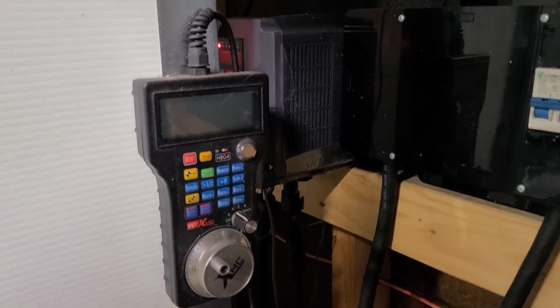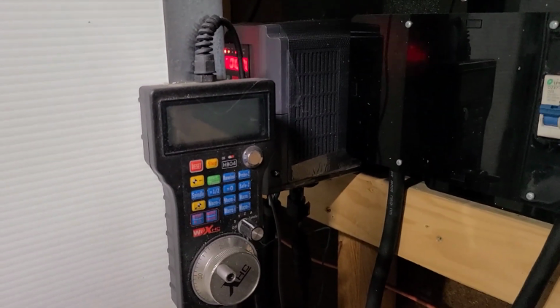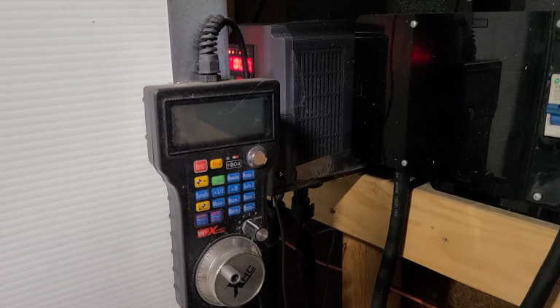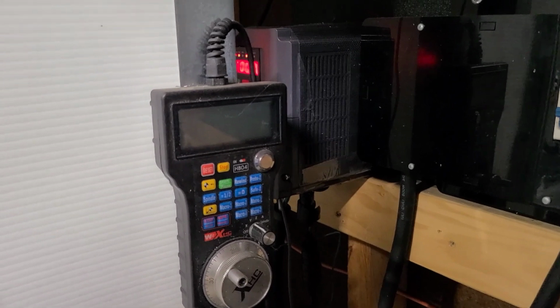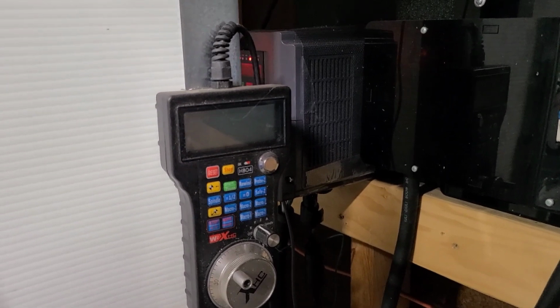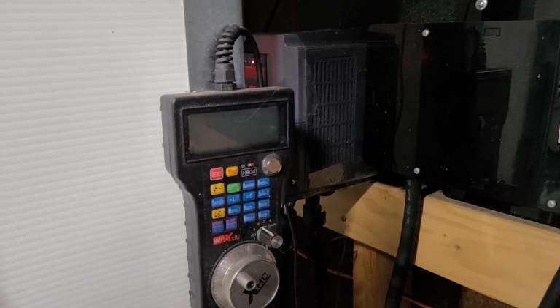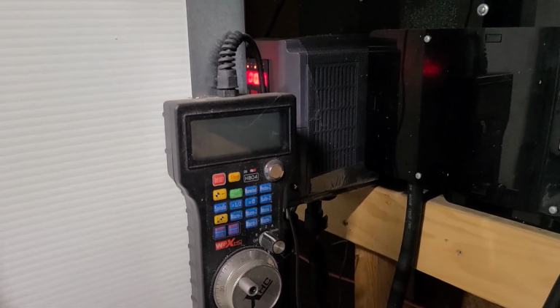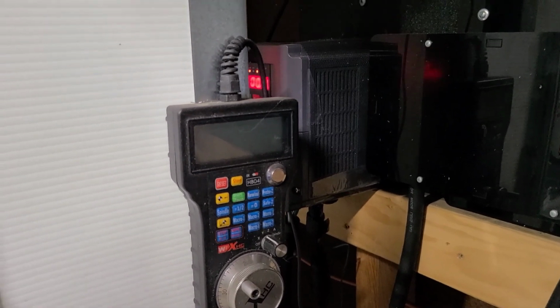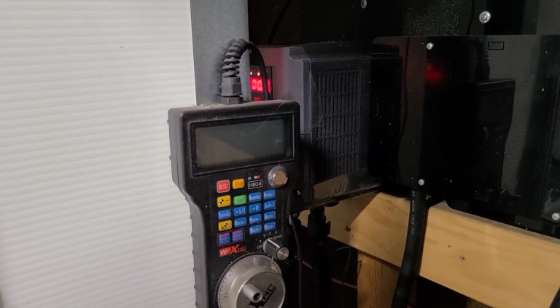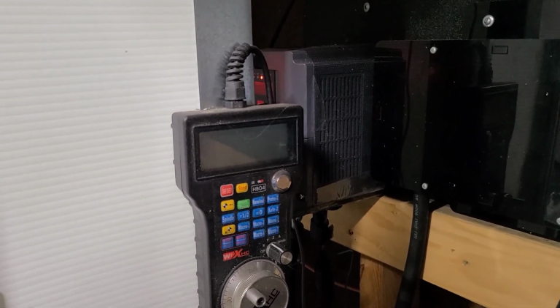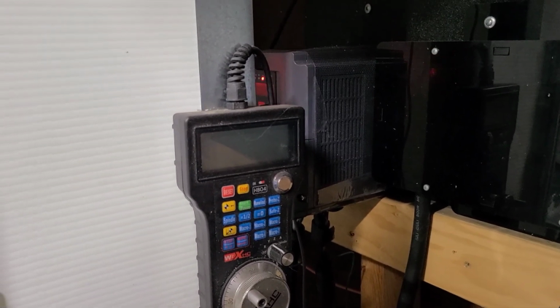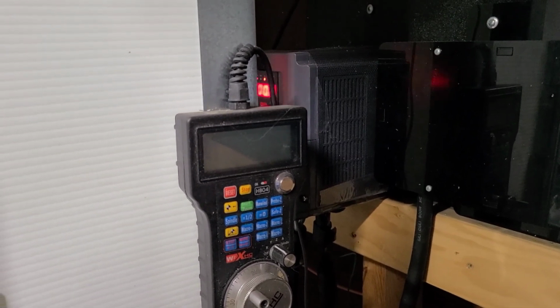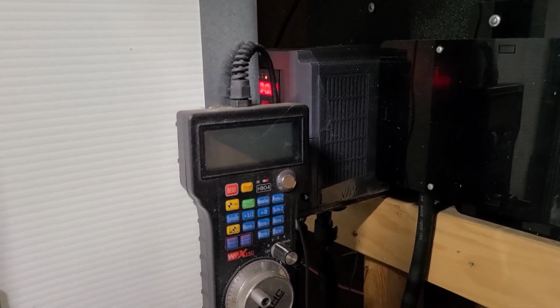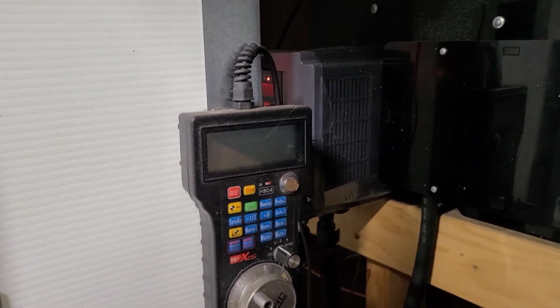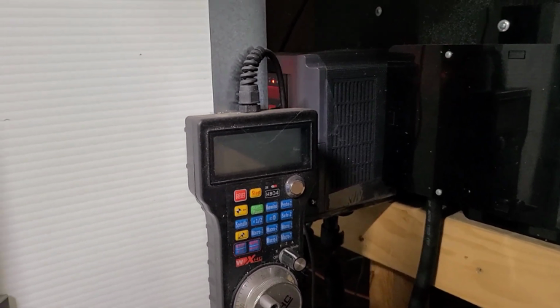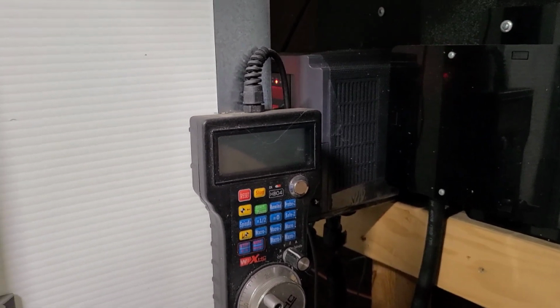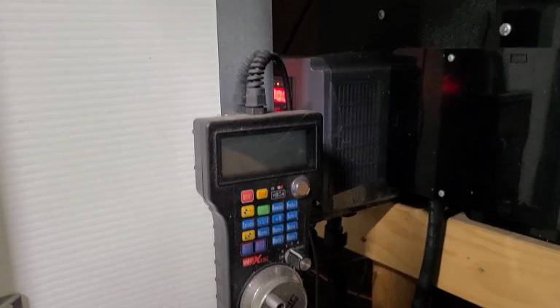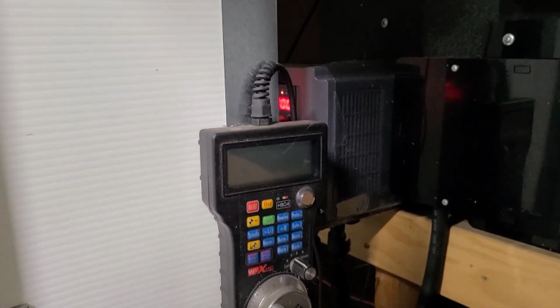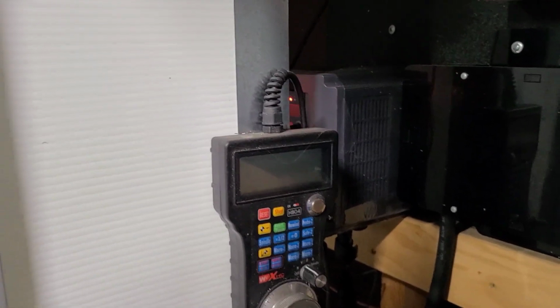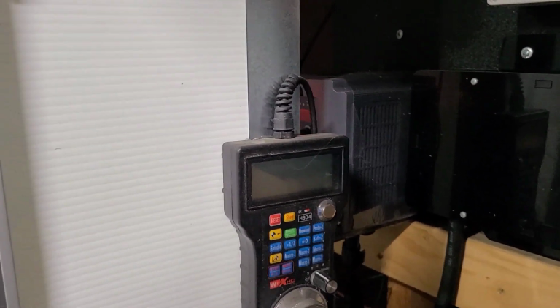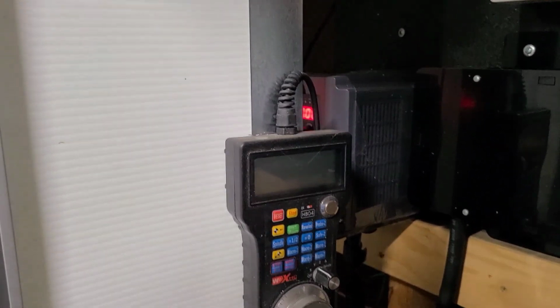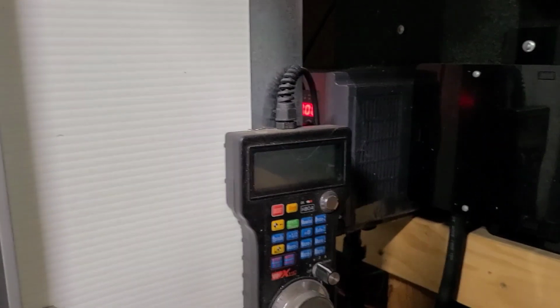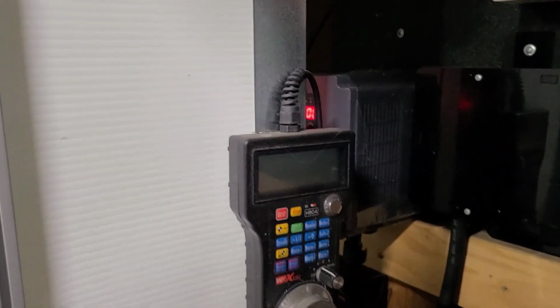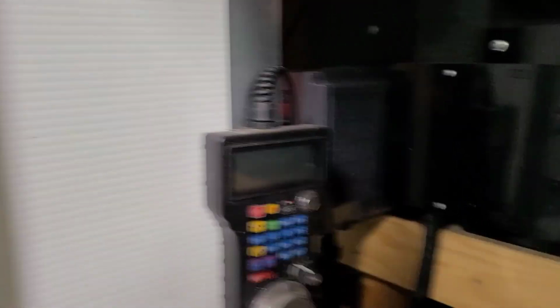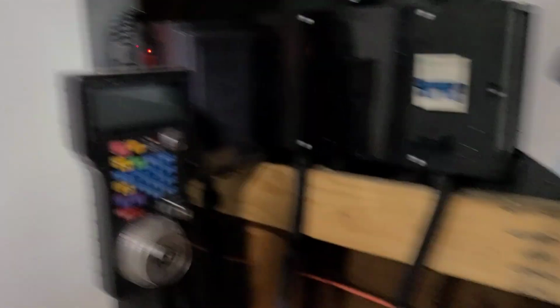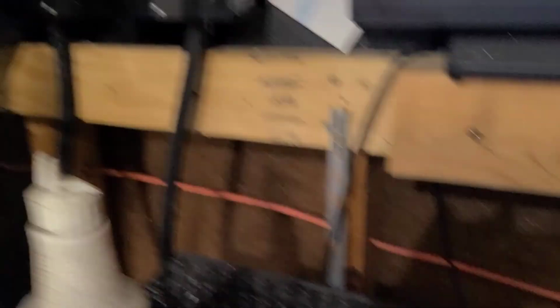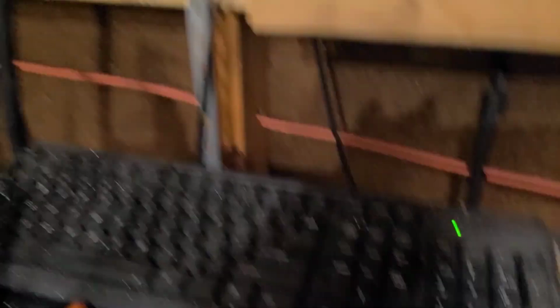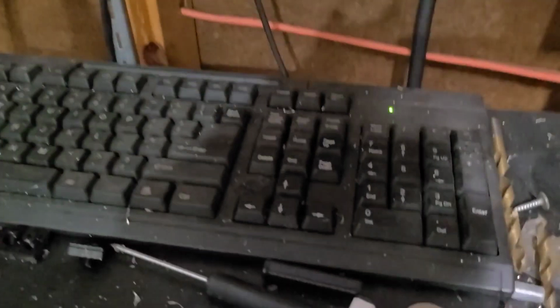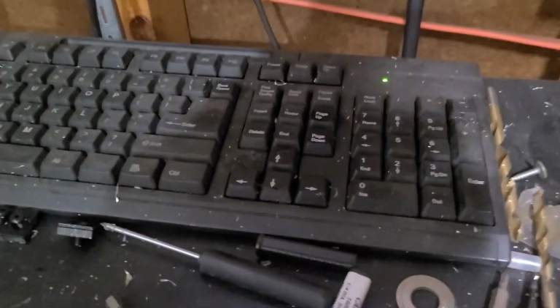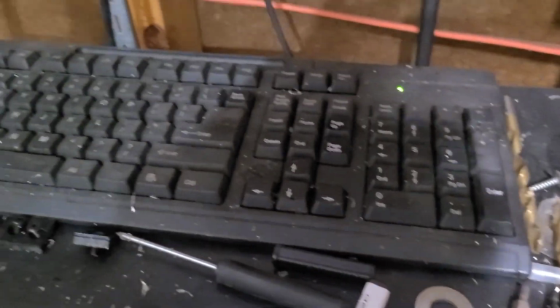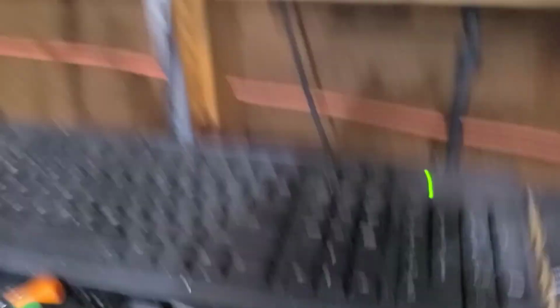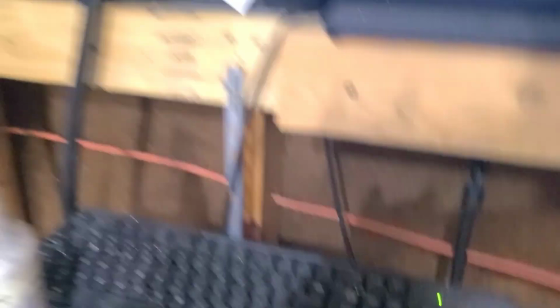You do have a pendant. I don't really use it — I just jog around using the keyboard.